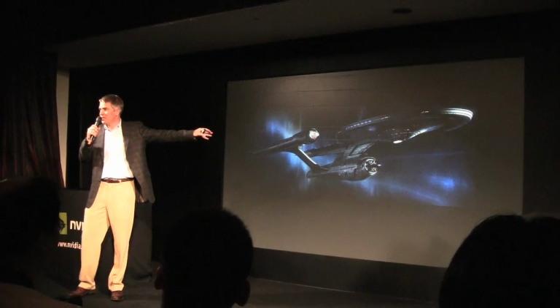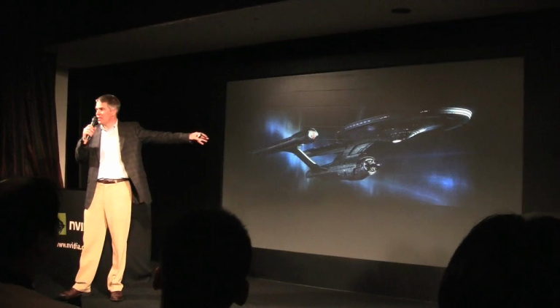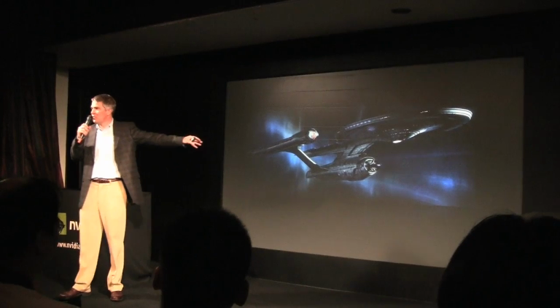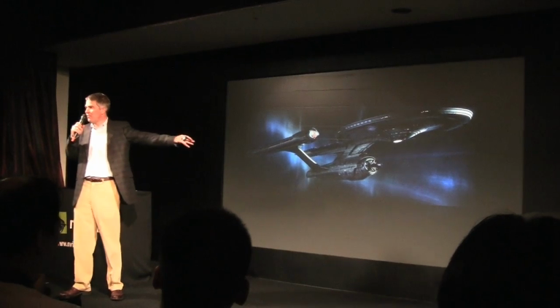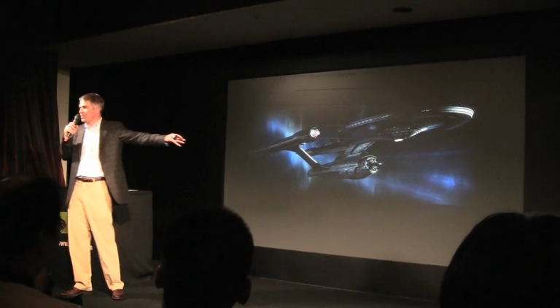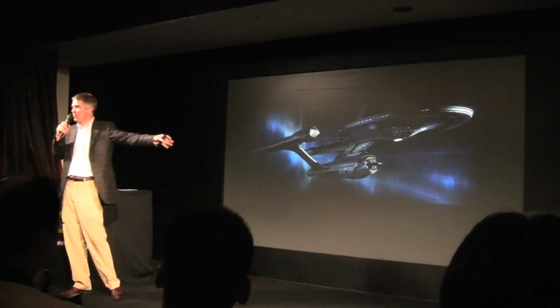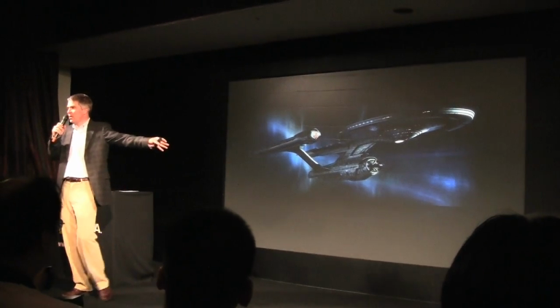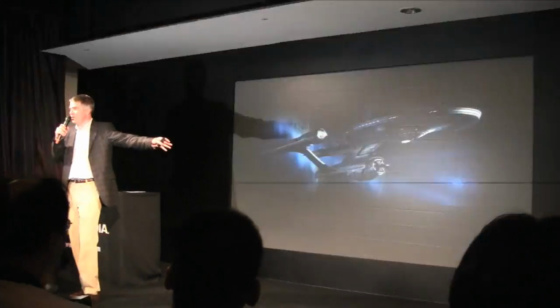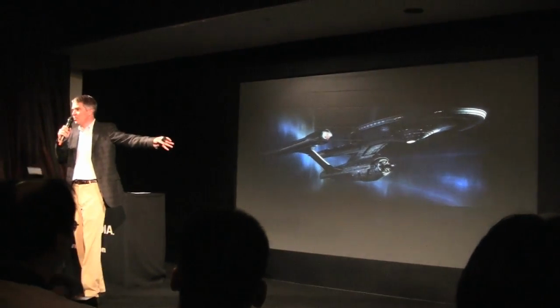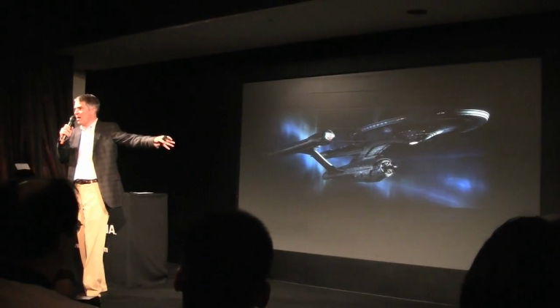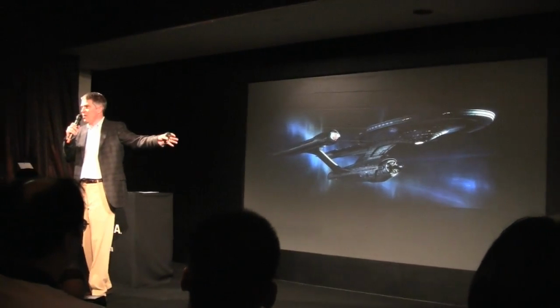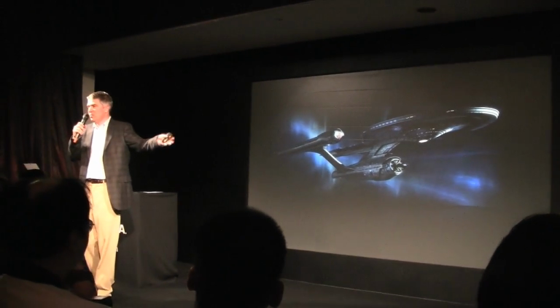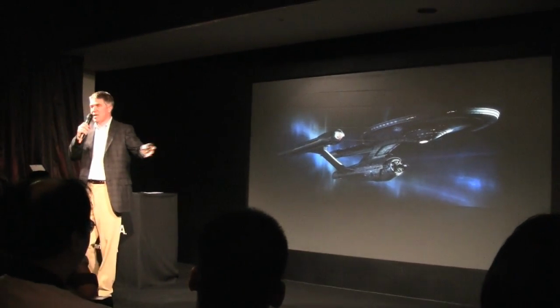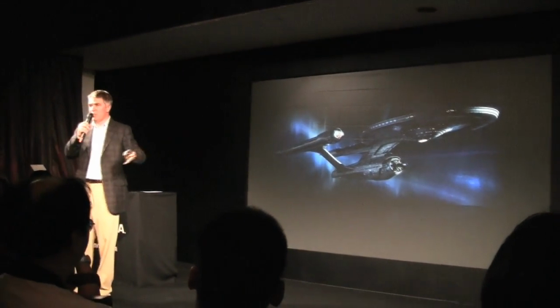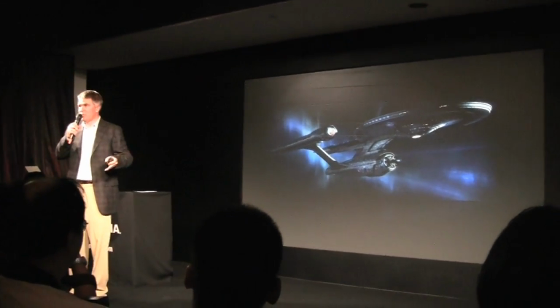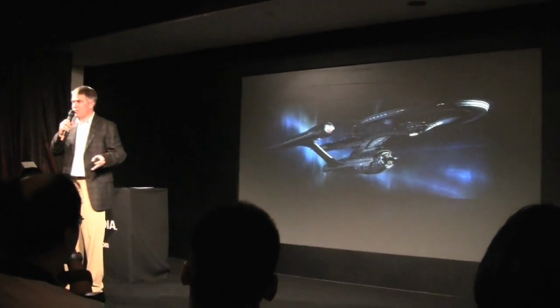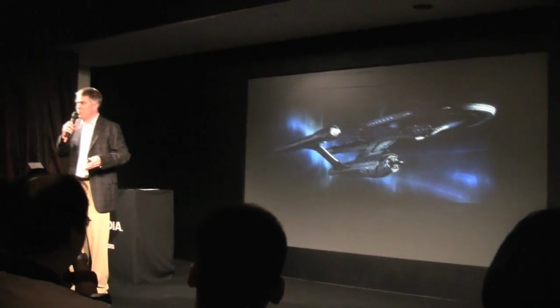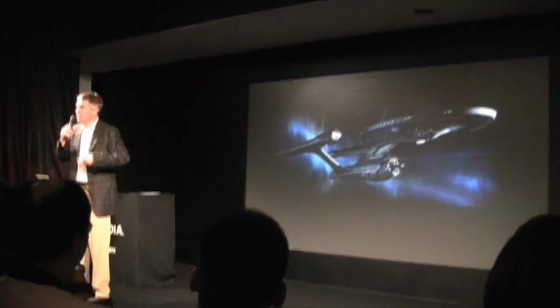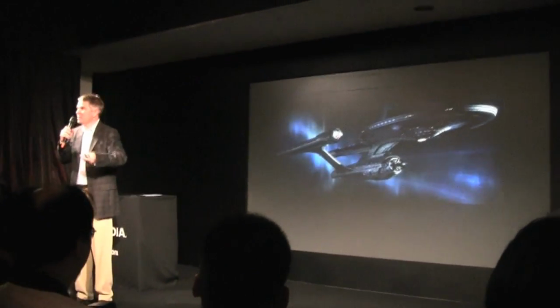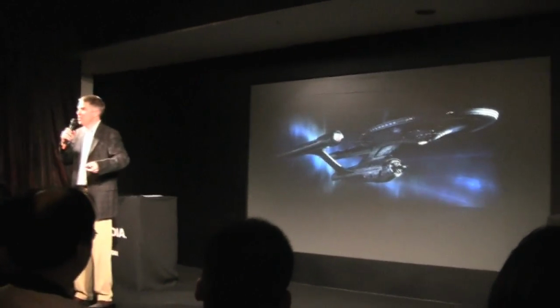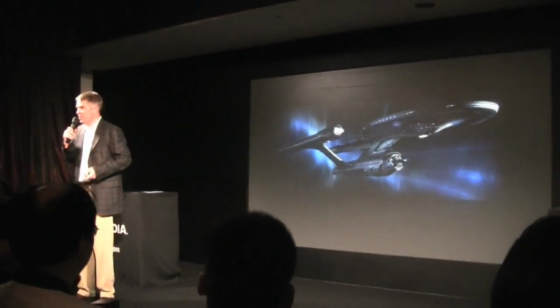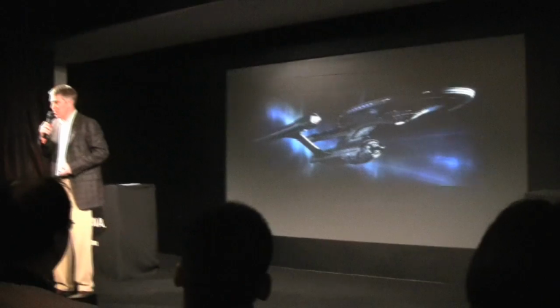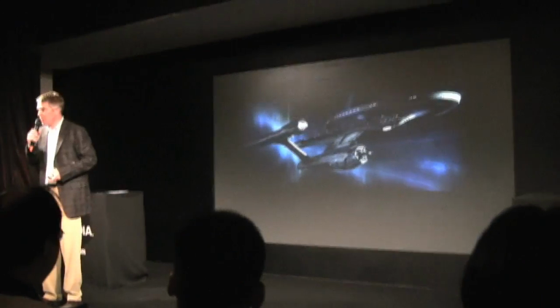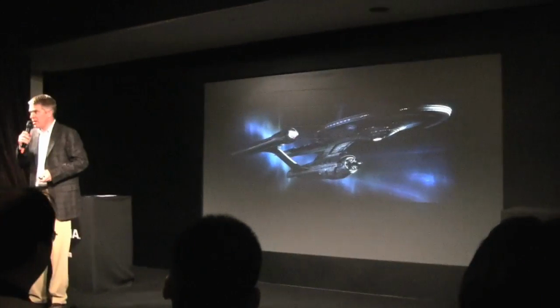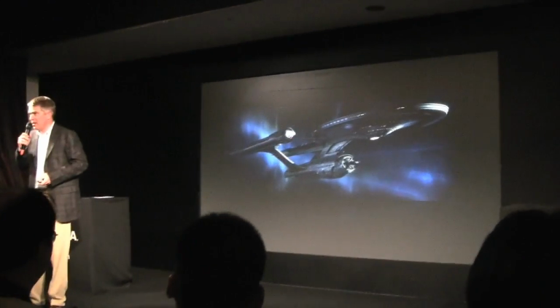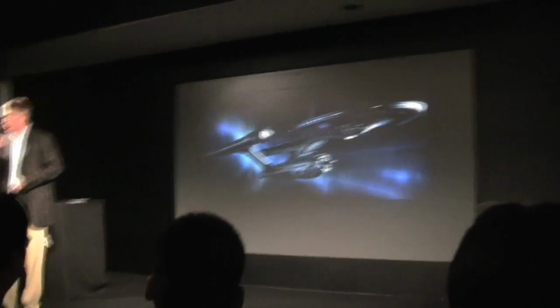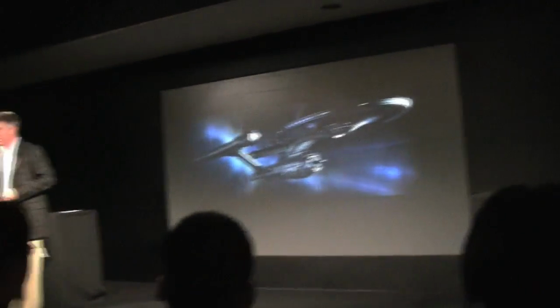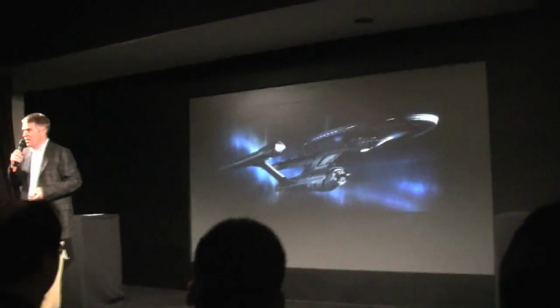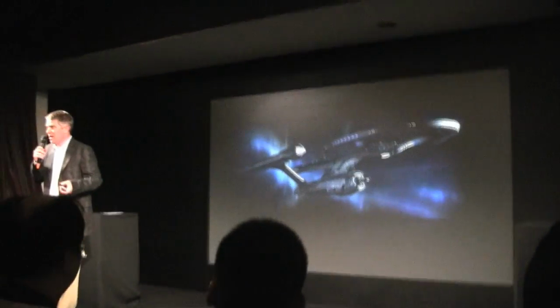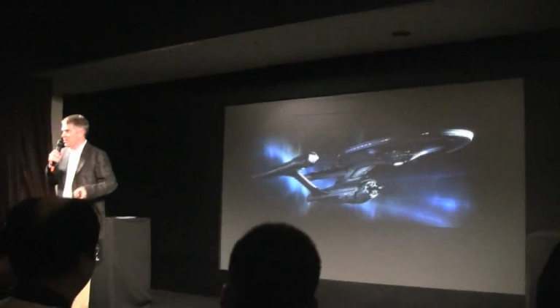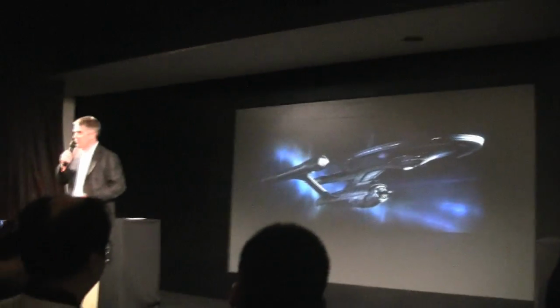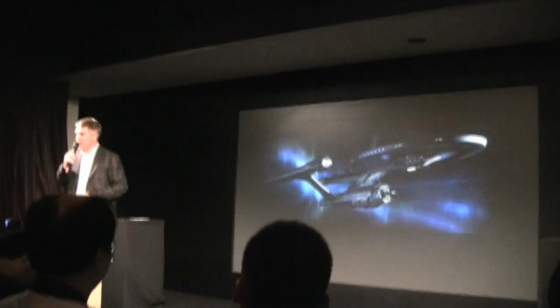So let's go and see what we can do with a Tegra-based platform, which has a GPU integrated, on HD video.